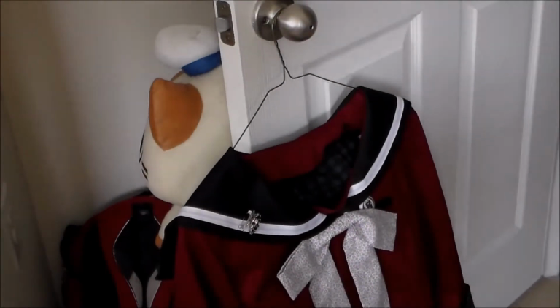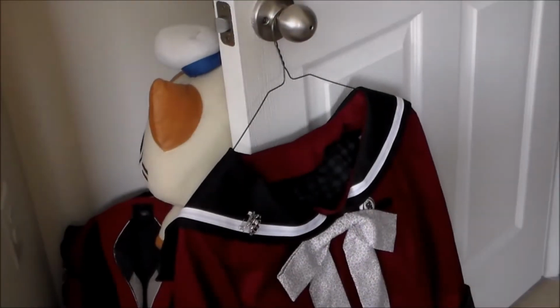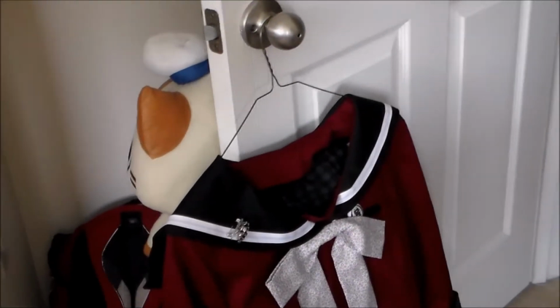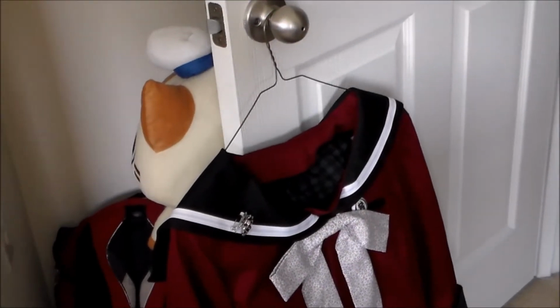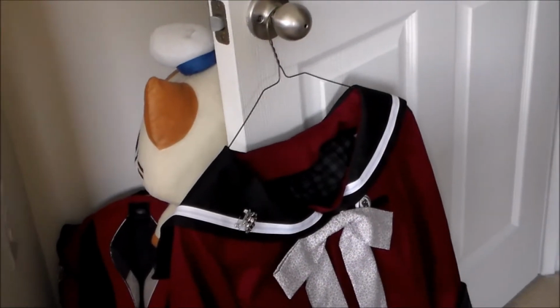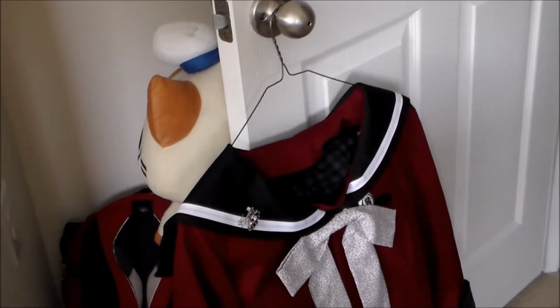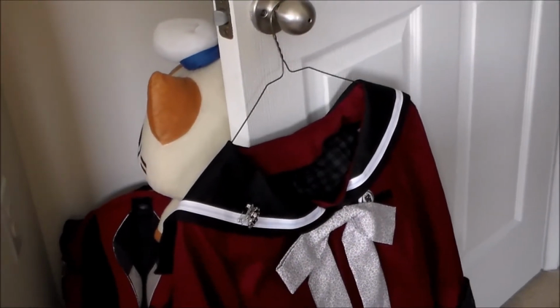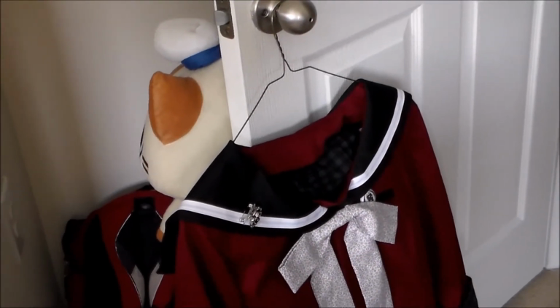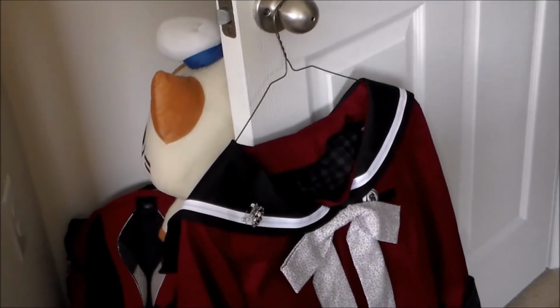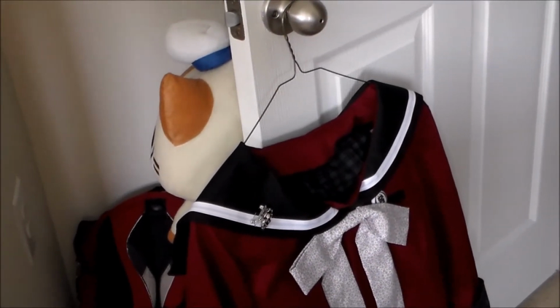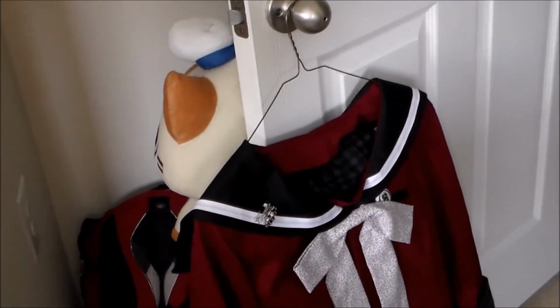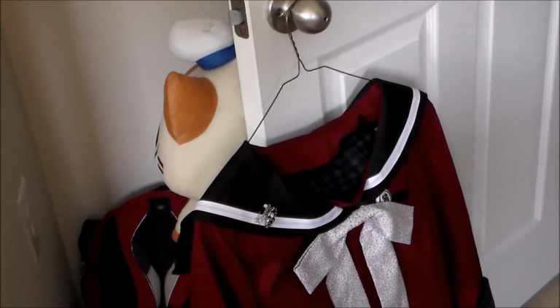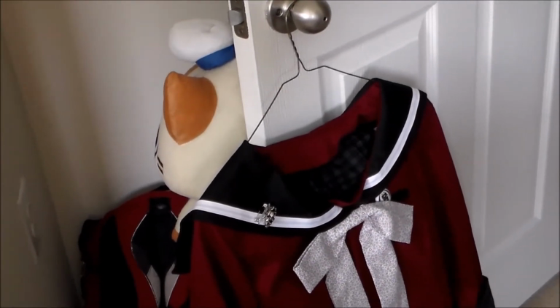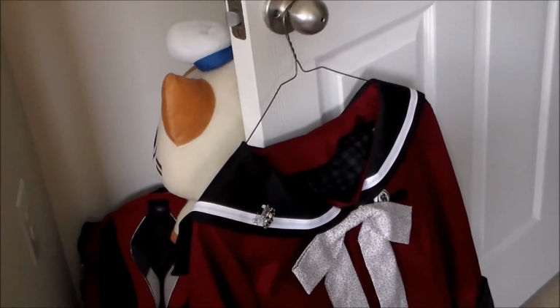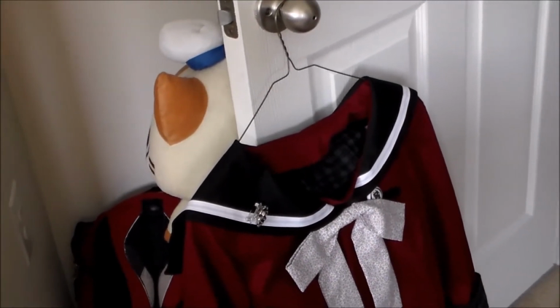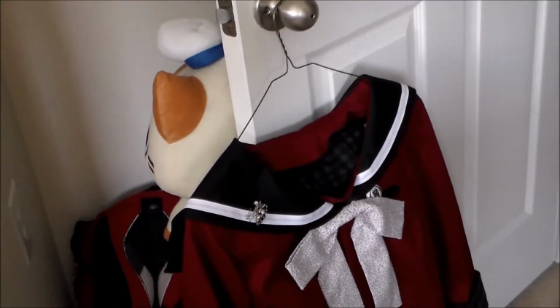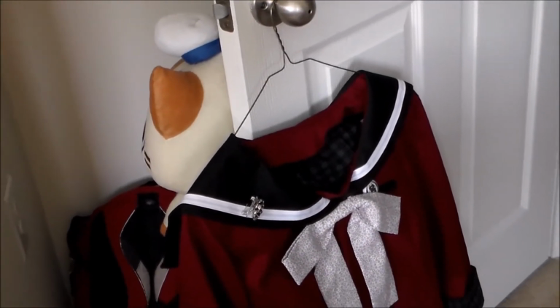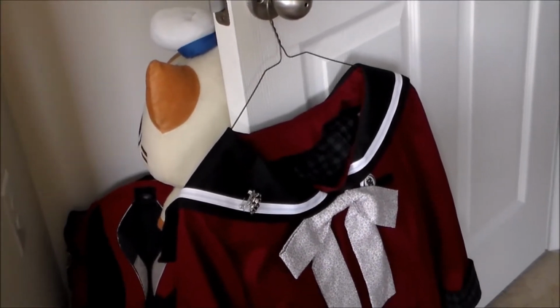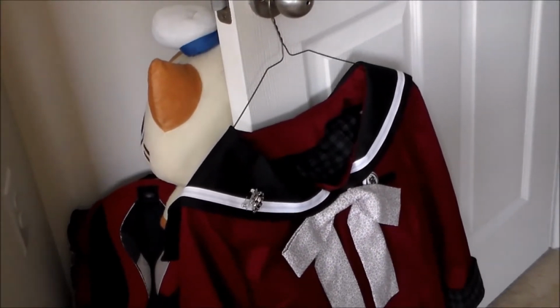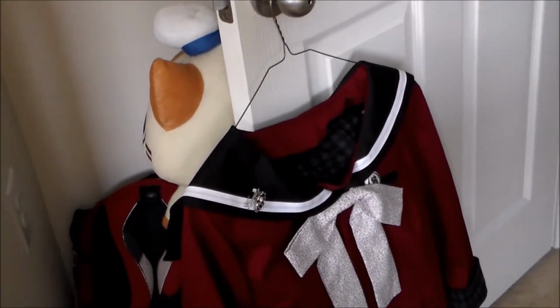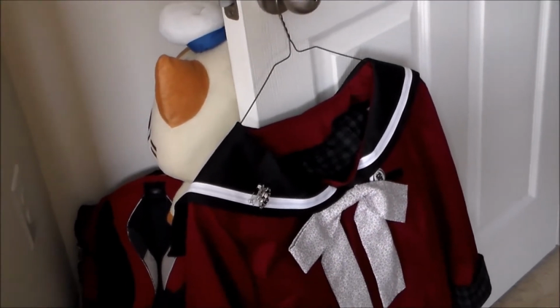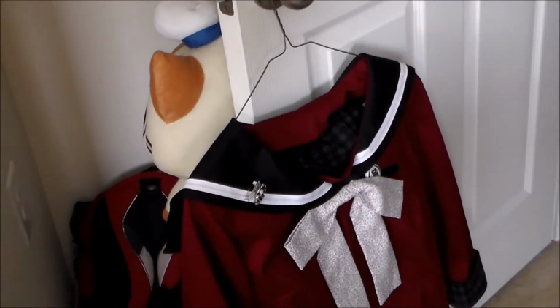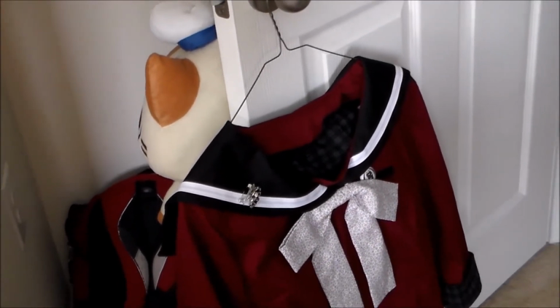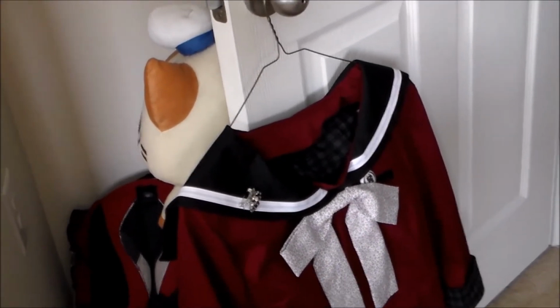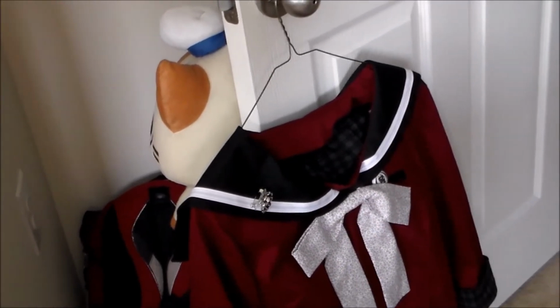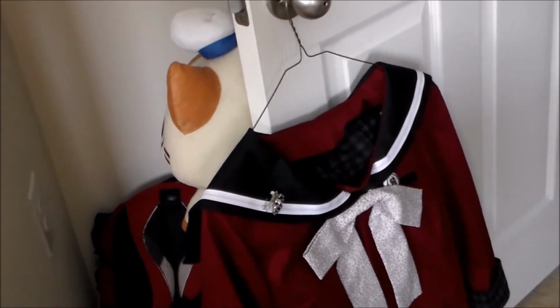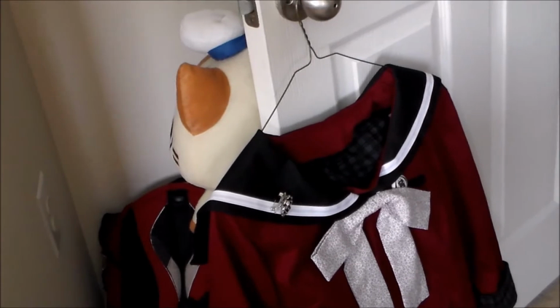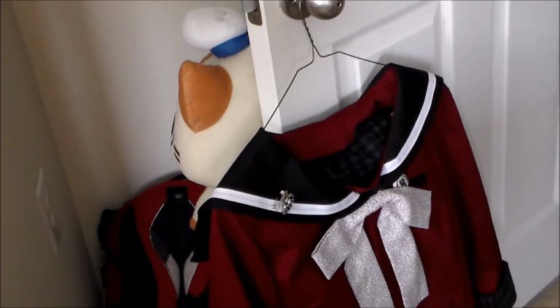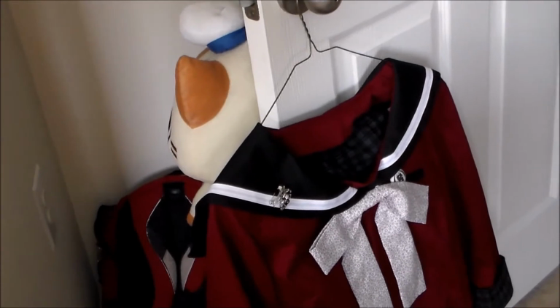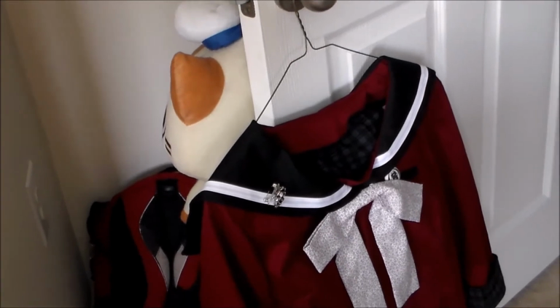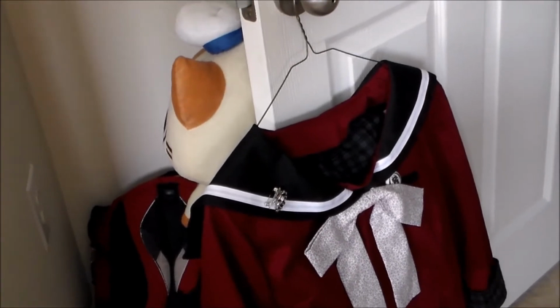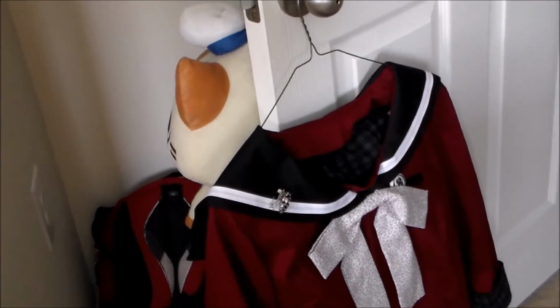Hey, it's Gamori, and welcome to another one of these Day in the Life of a Cosplayer vlogs.